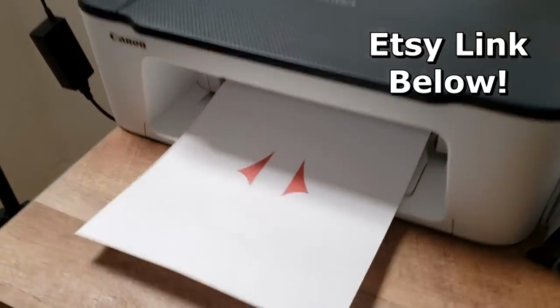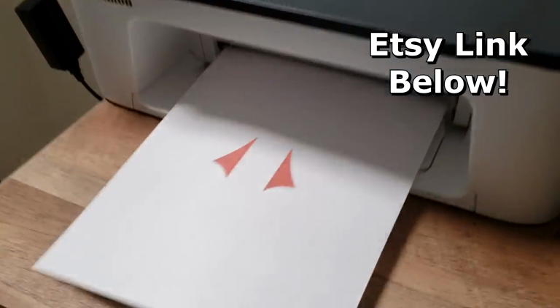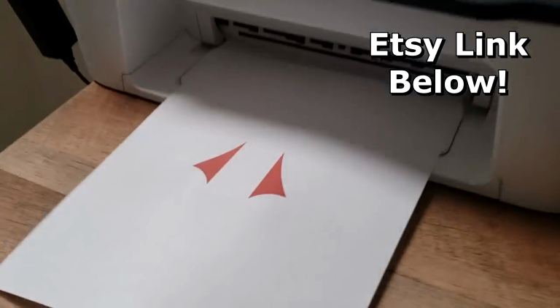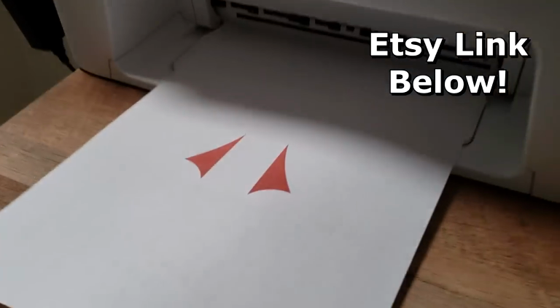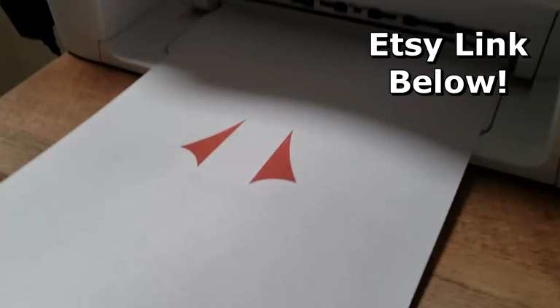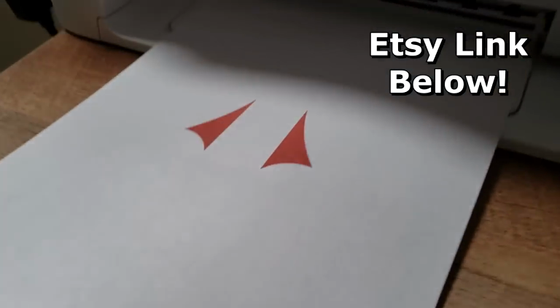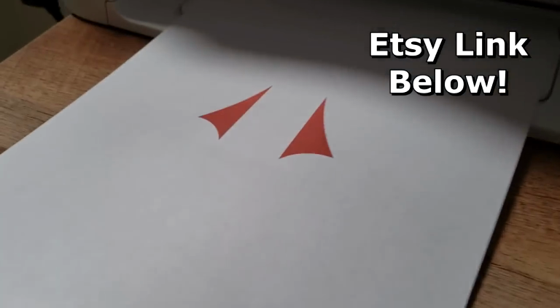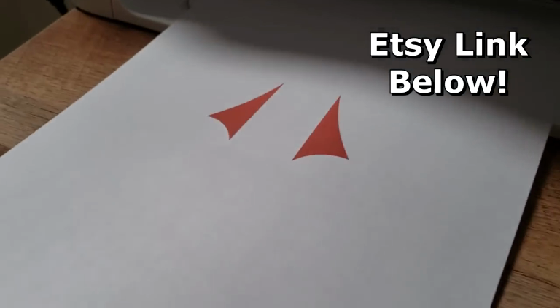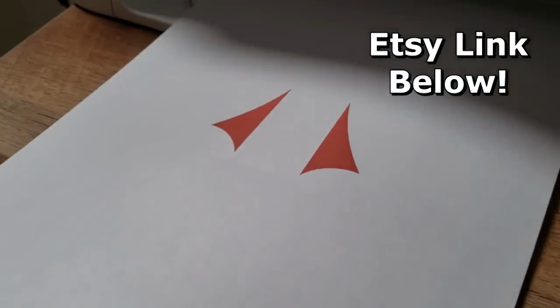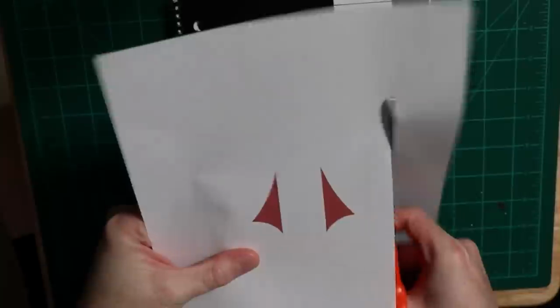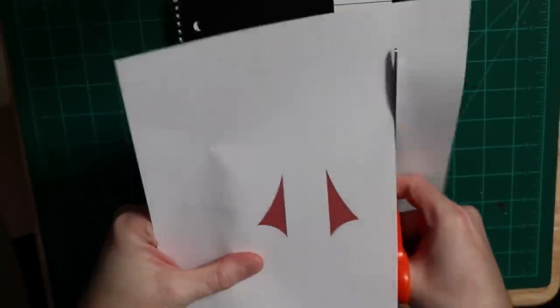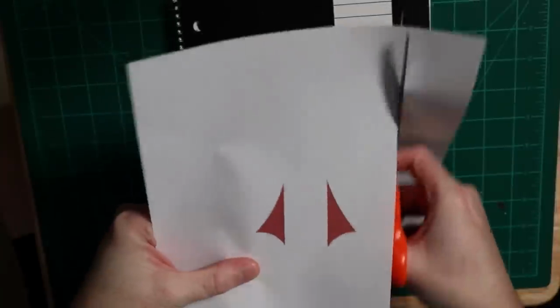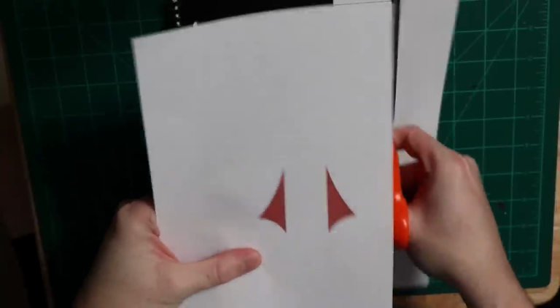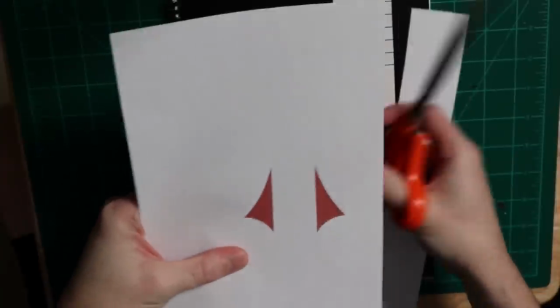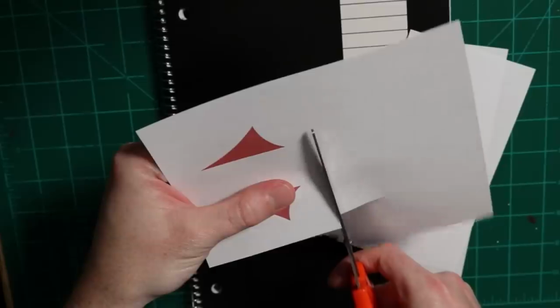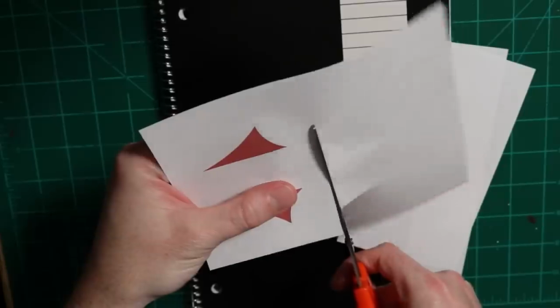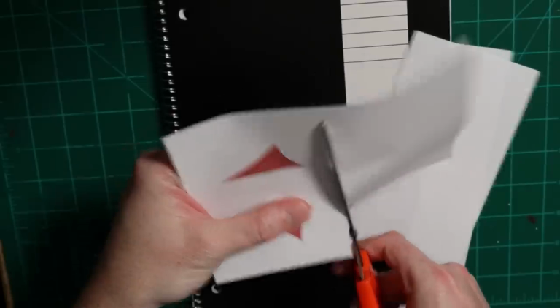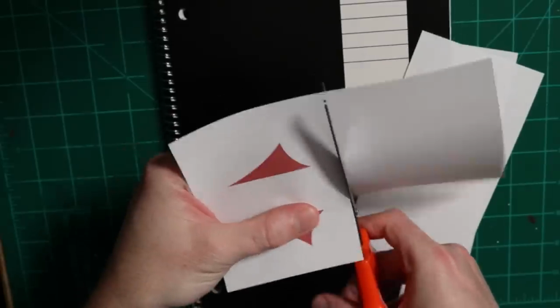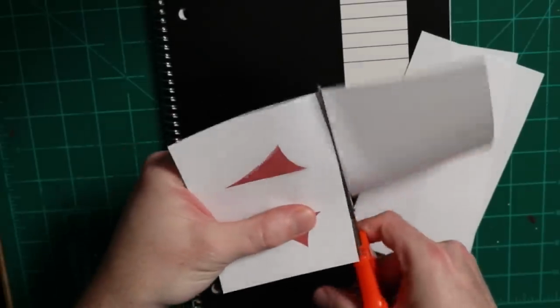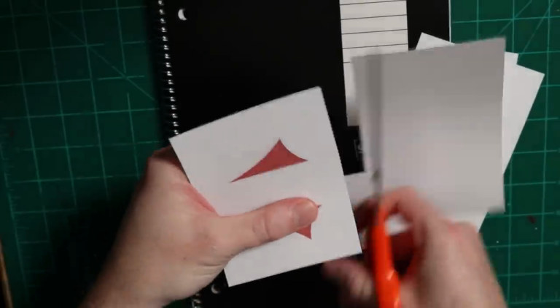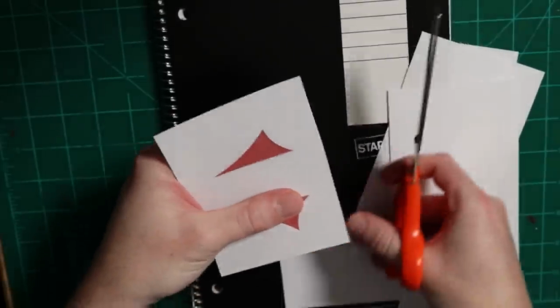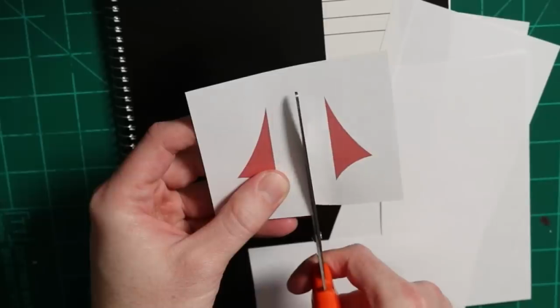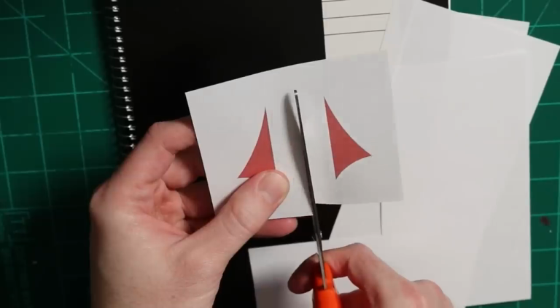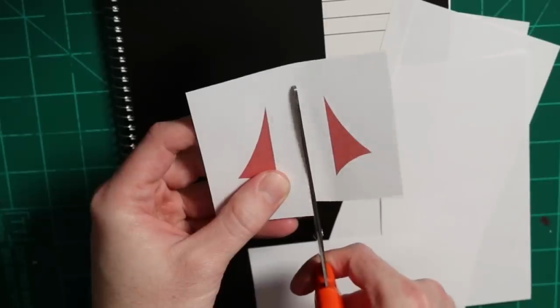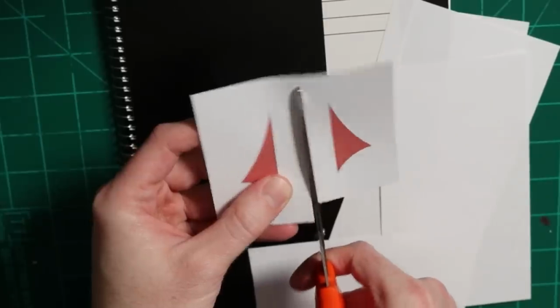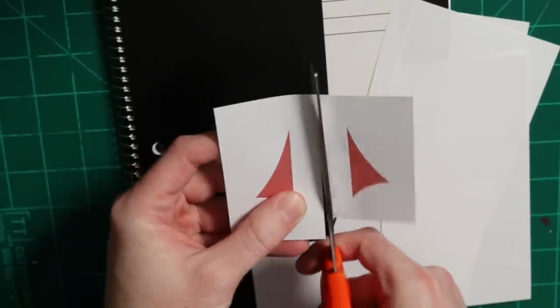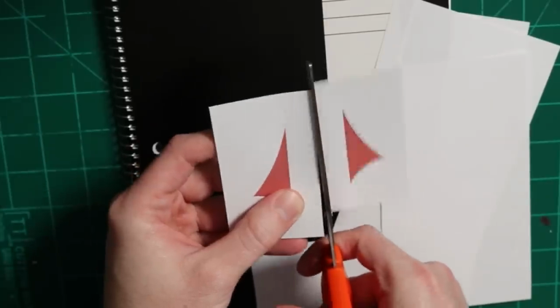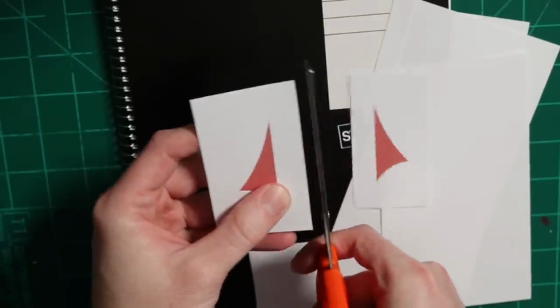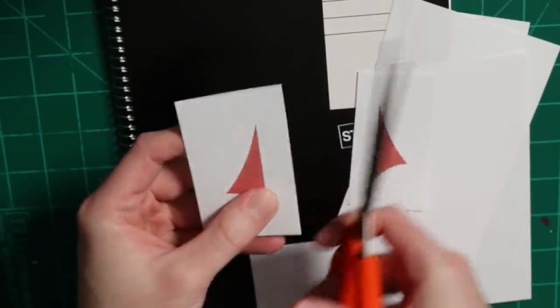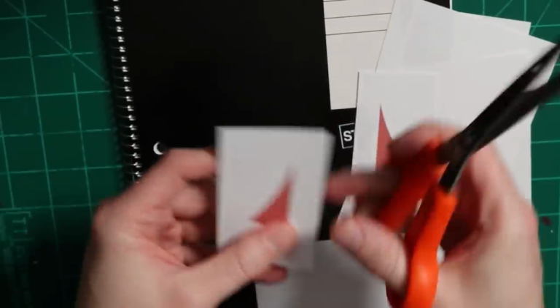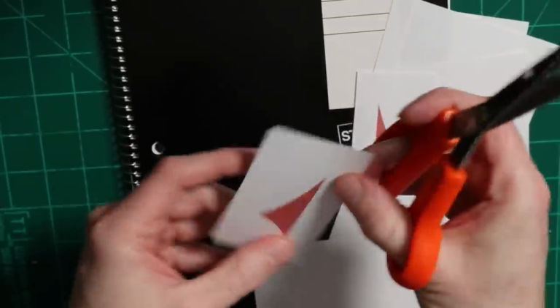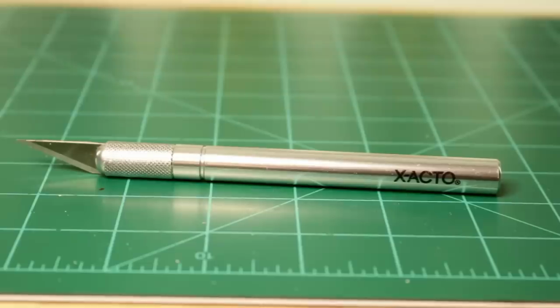Here are some chevrons I designed myself for this Ghostface mask. If you want a printable PDF template, the link is below in the info.